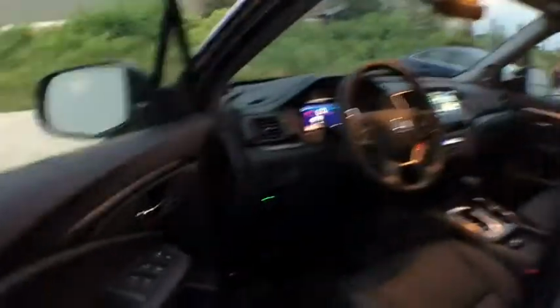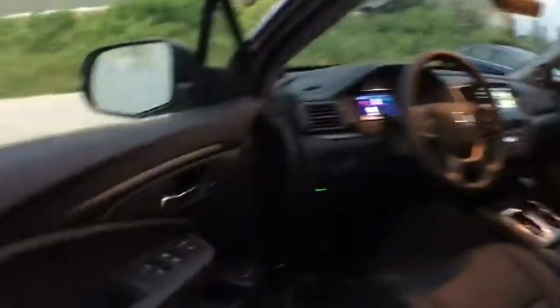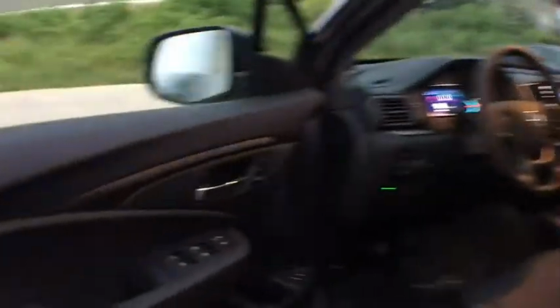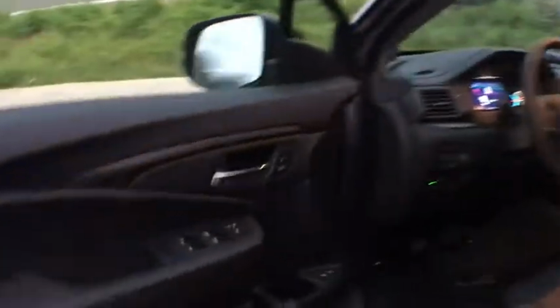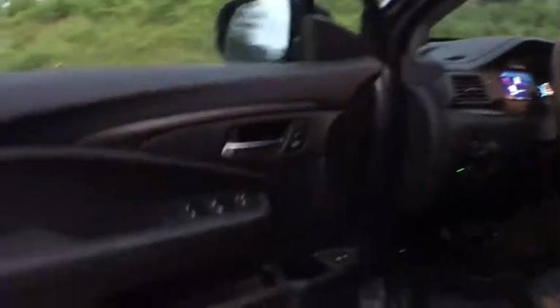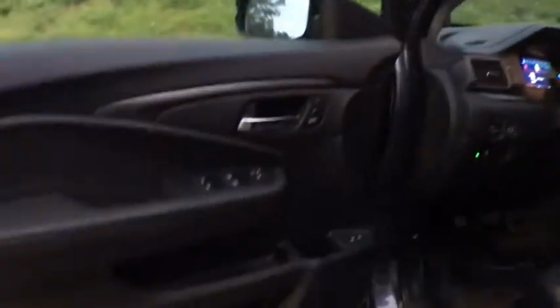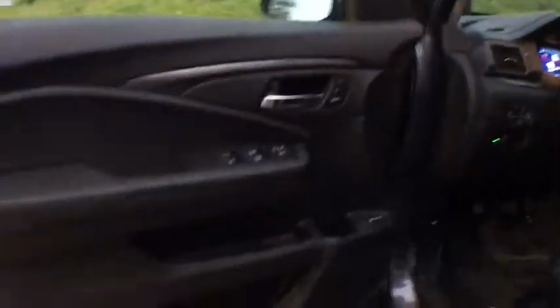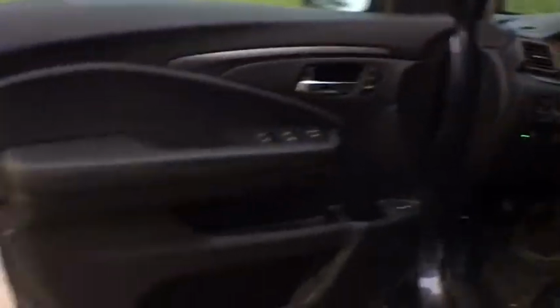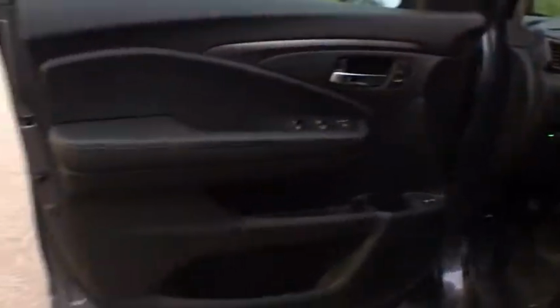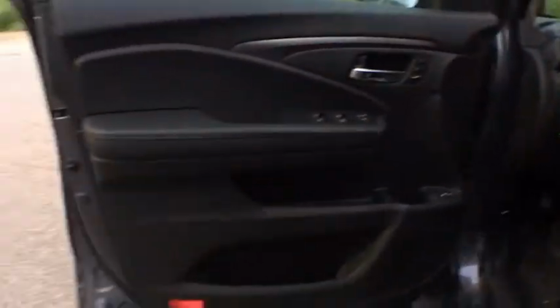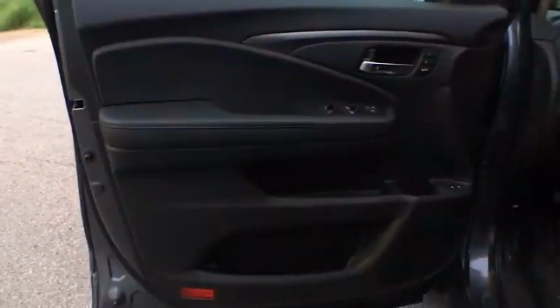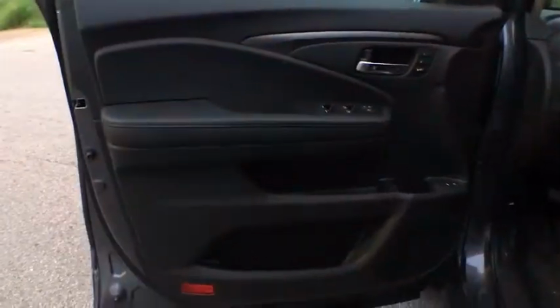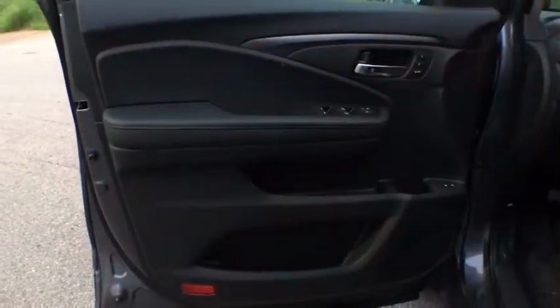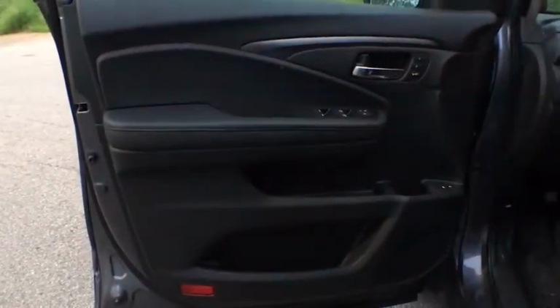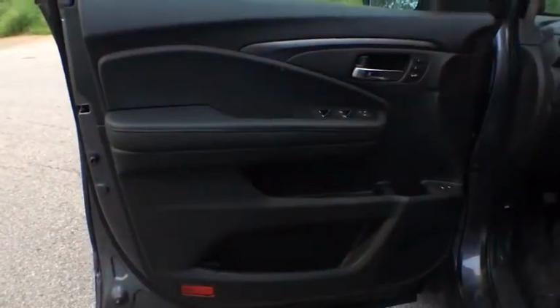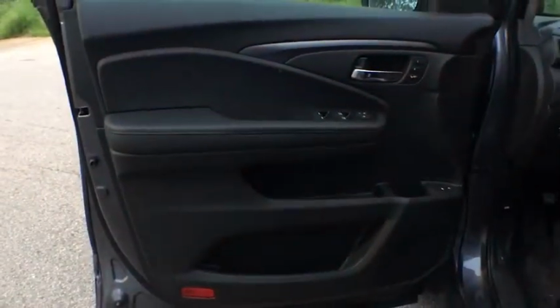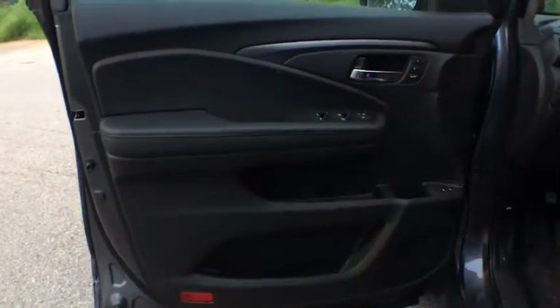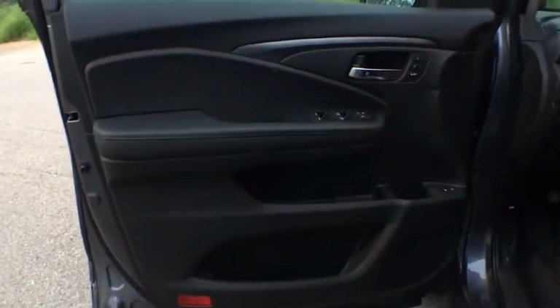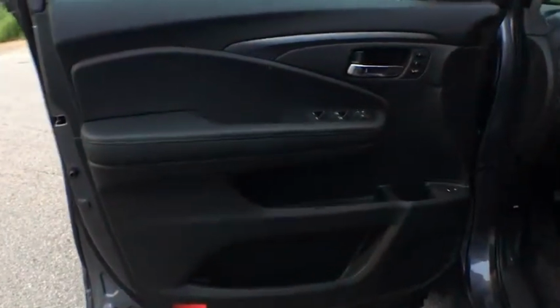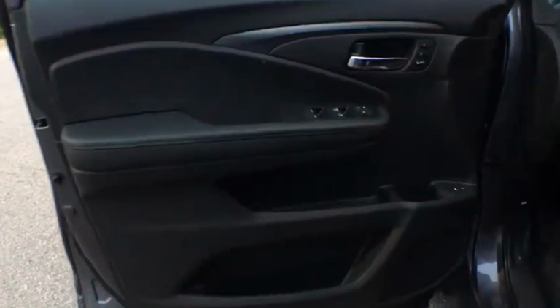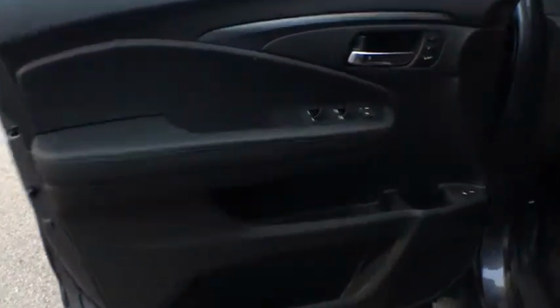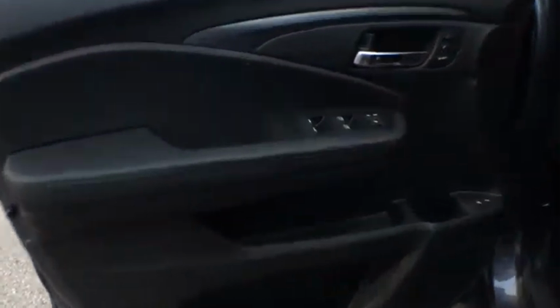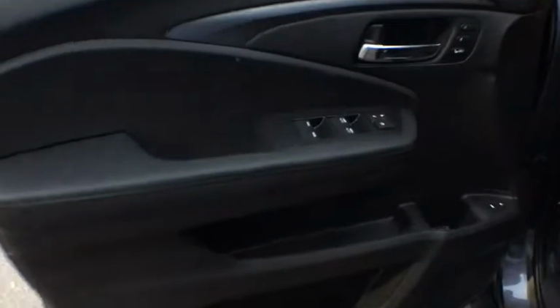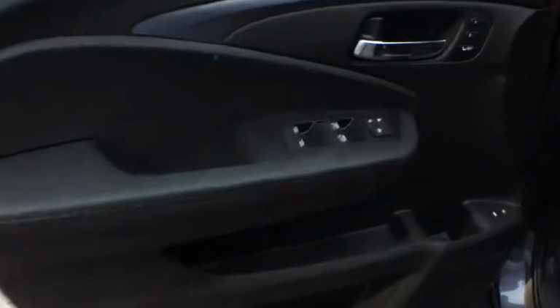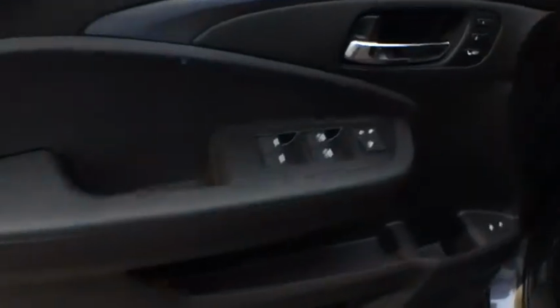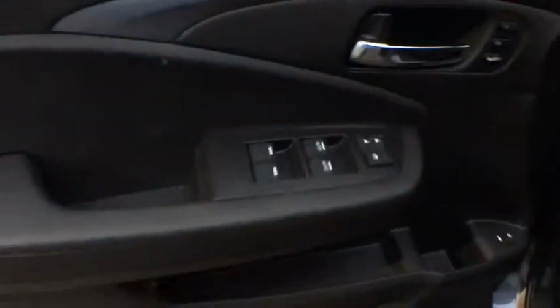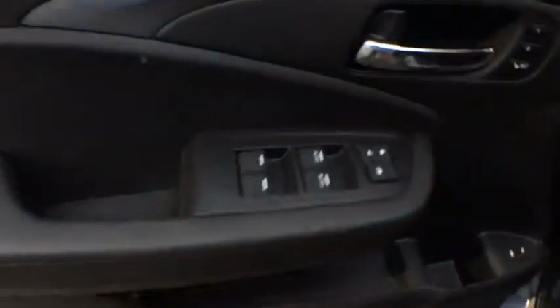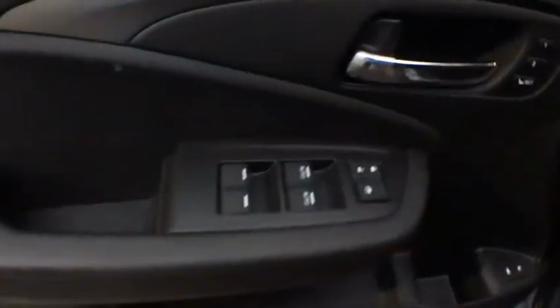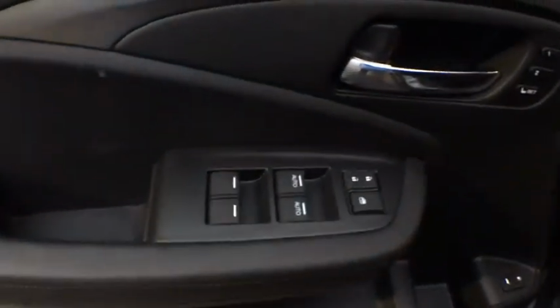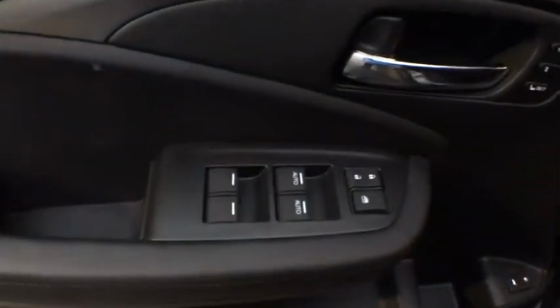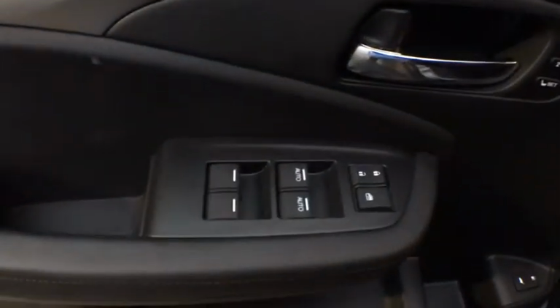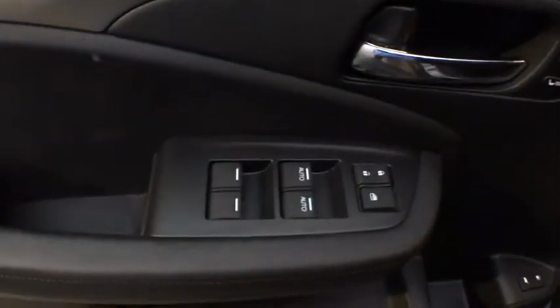Panic alarm, power moonroof, remote keyless entry. Come take a test drive today.